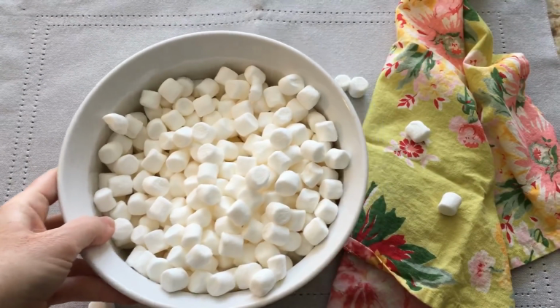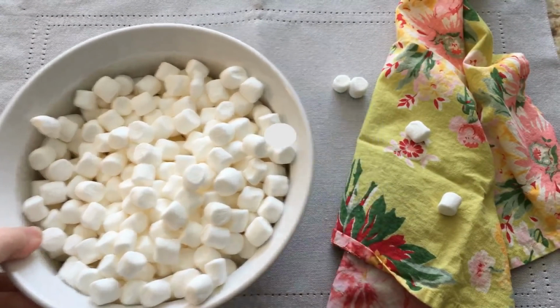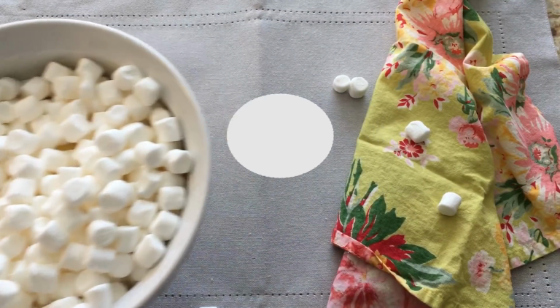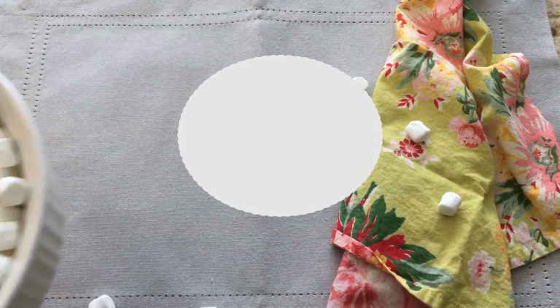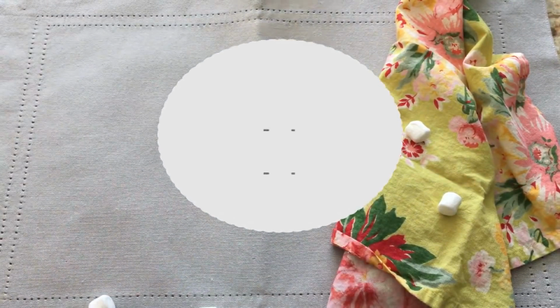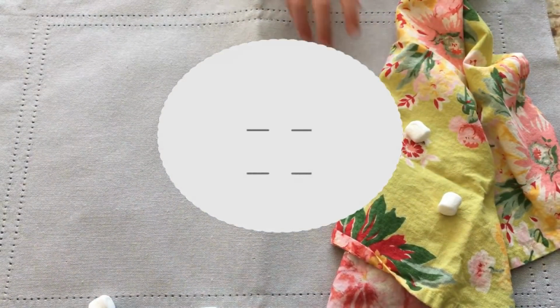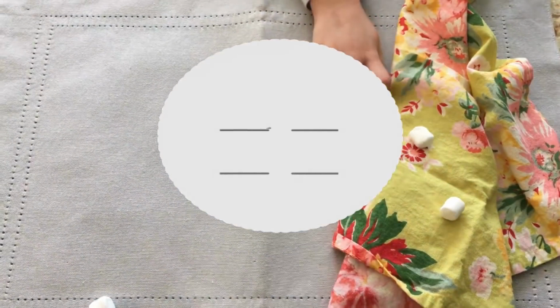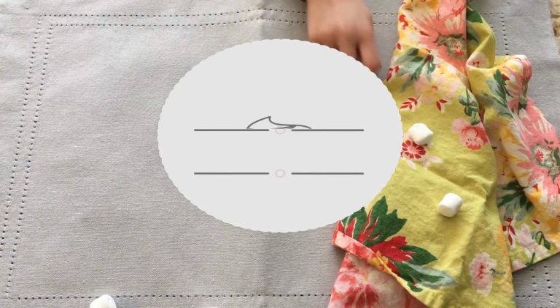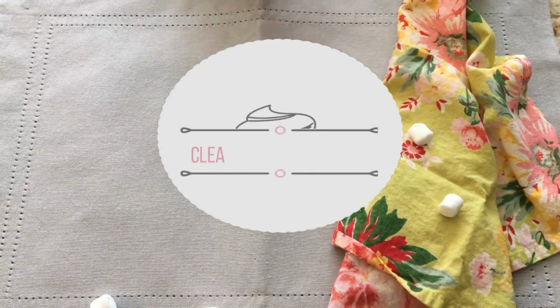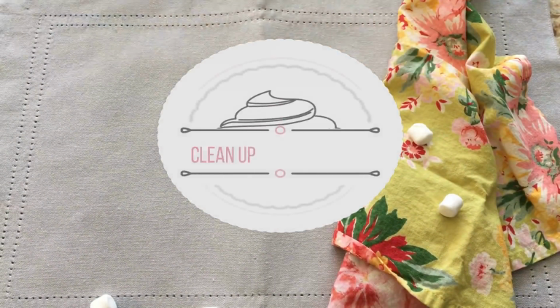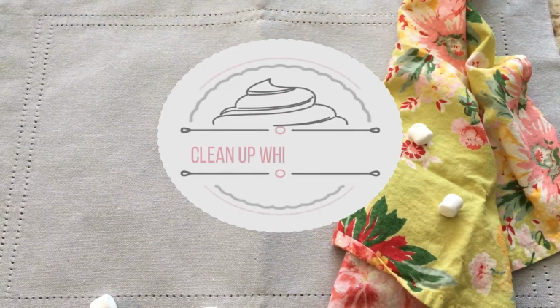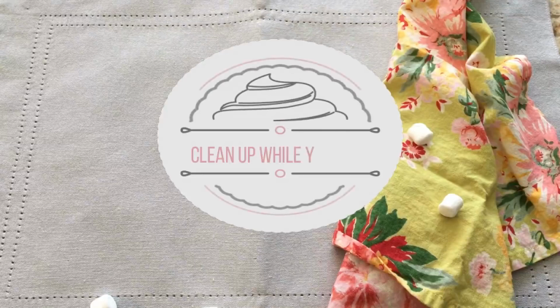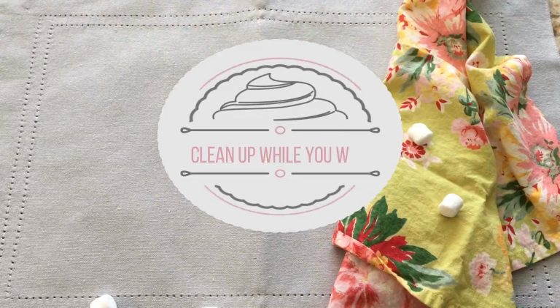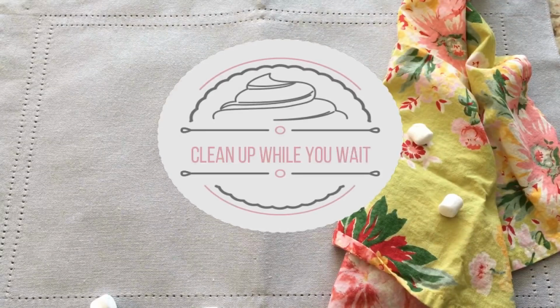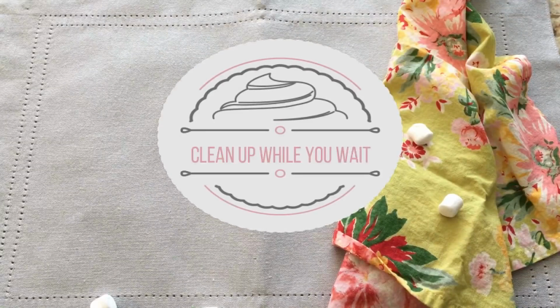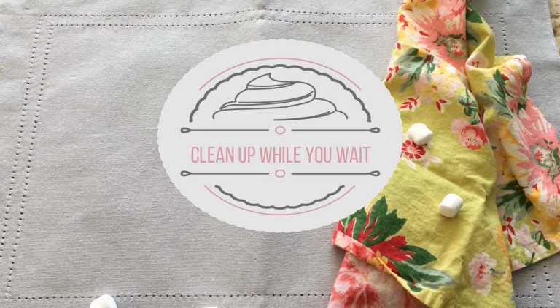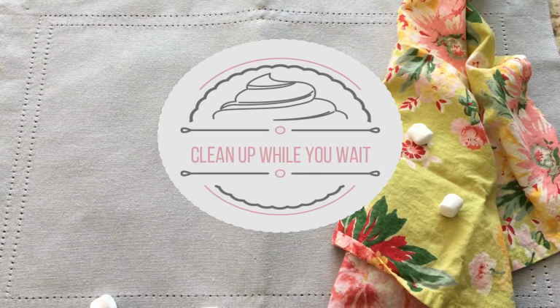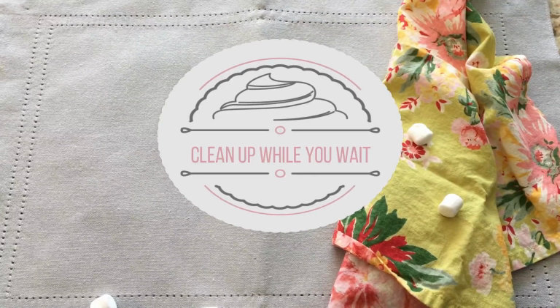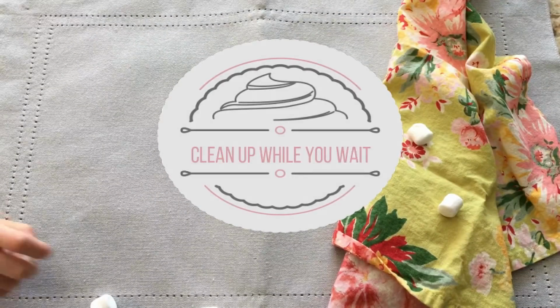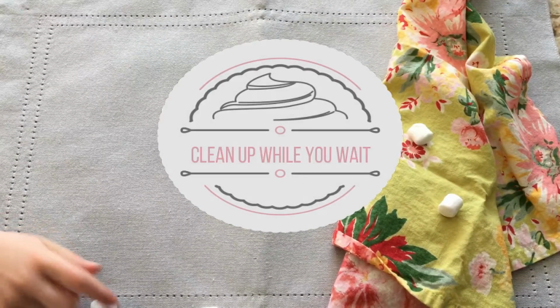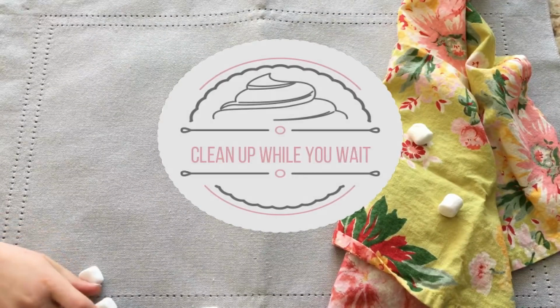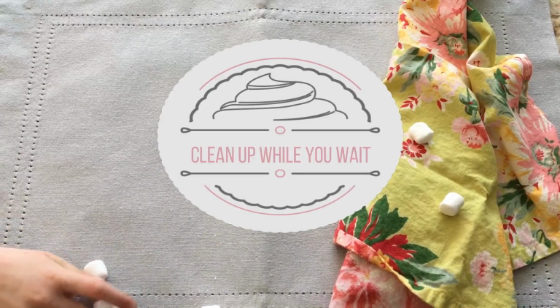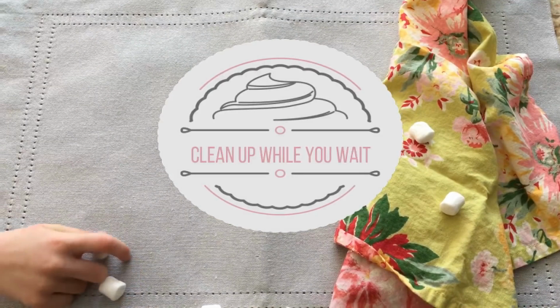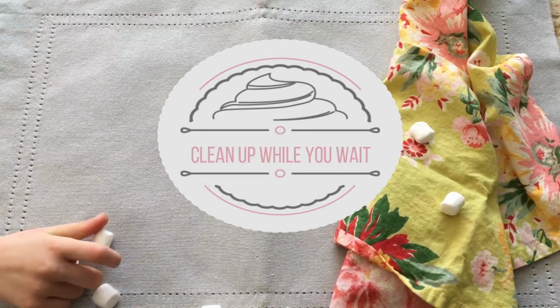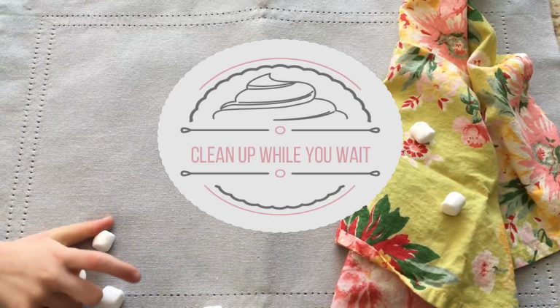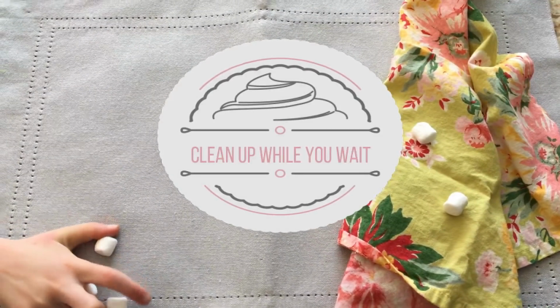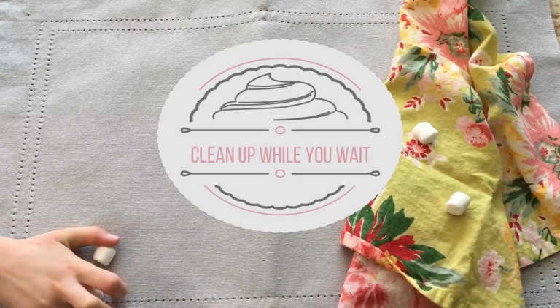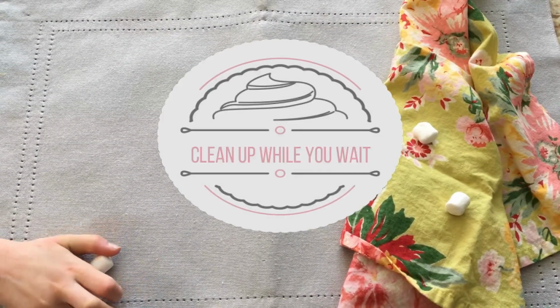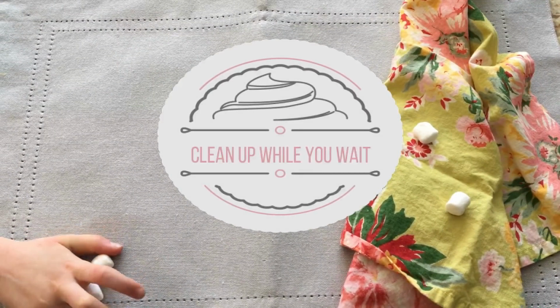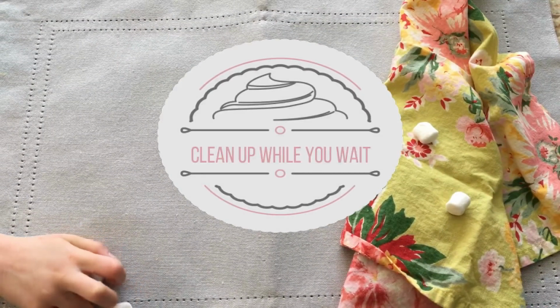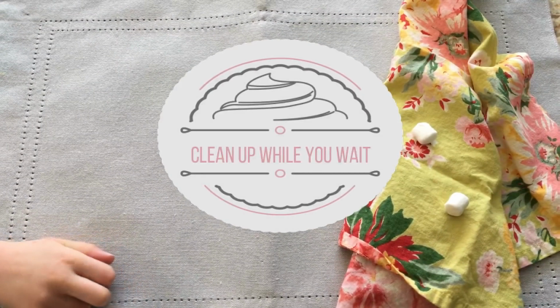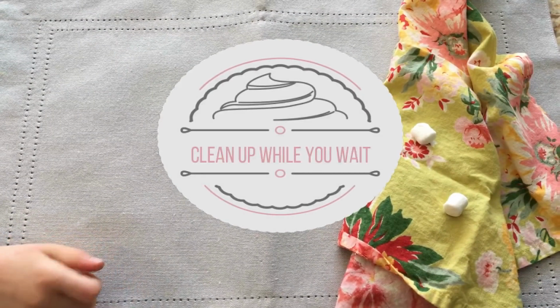Ask an adult to melt the mix. Be an awesome sidekick and clean up while you wait.